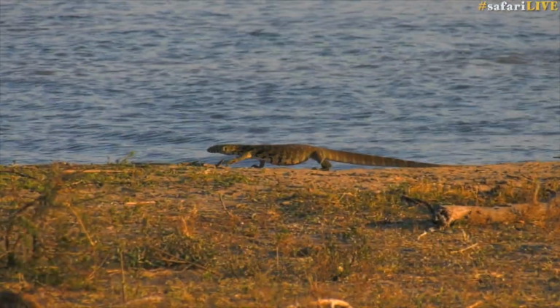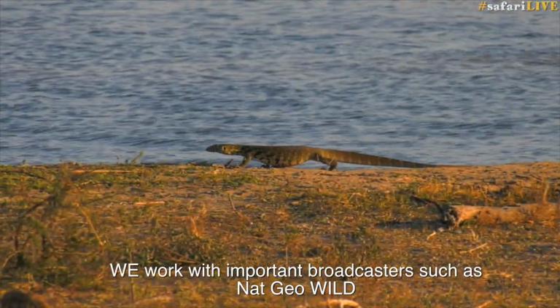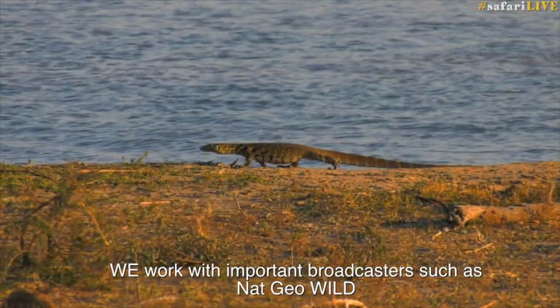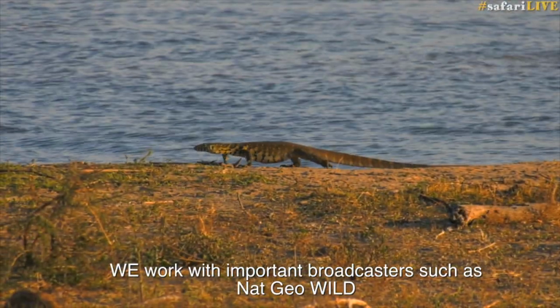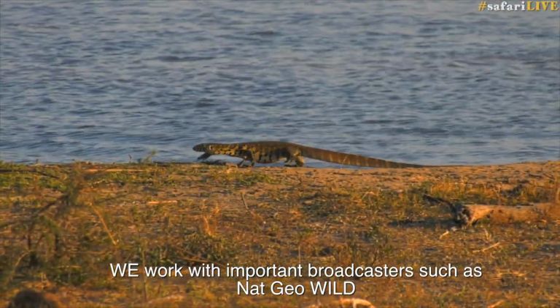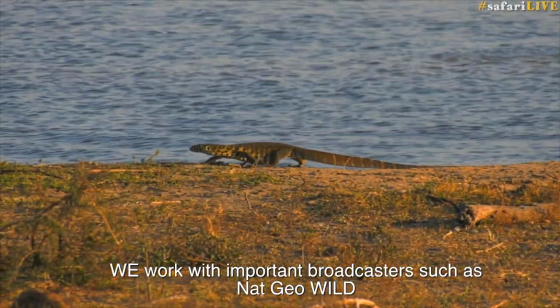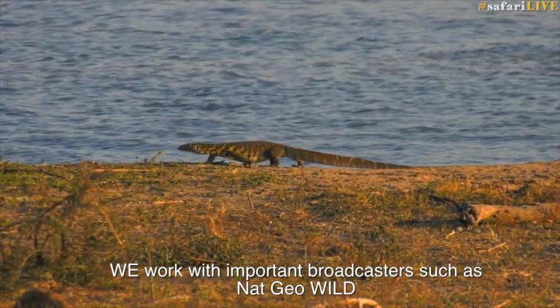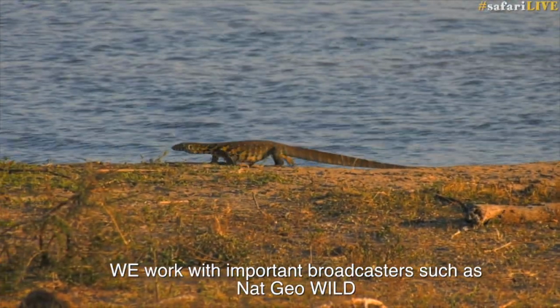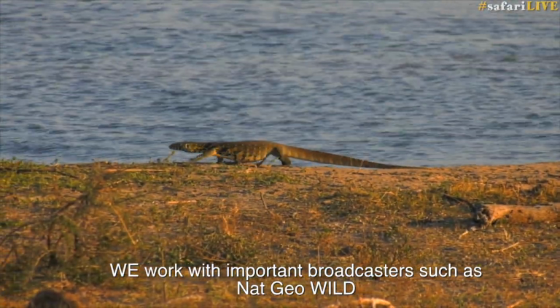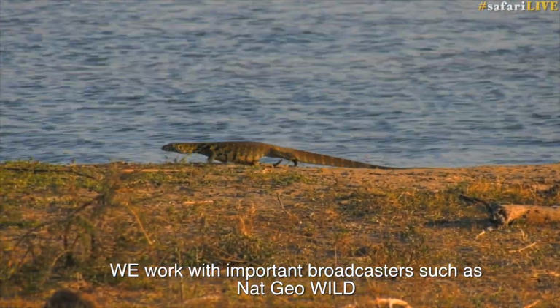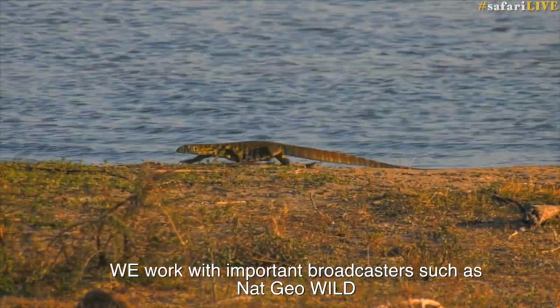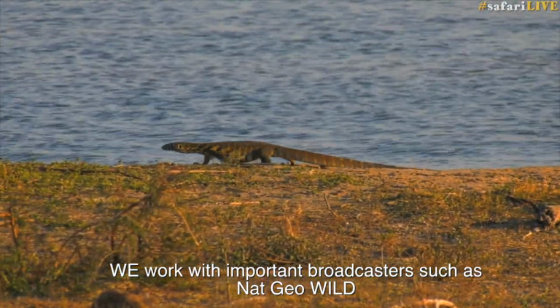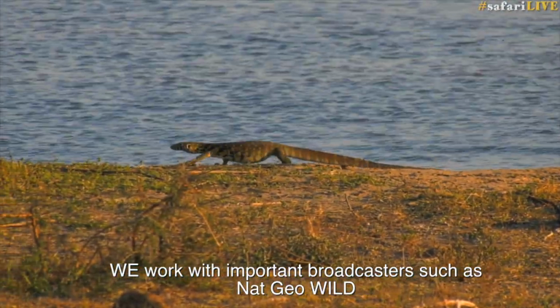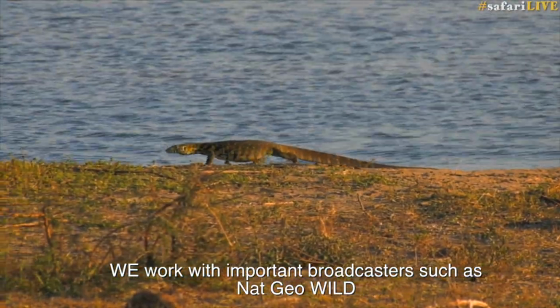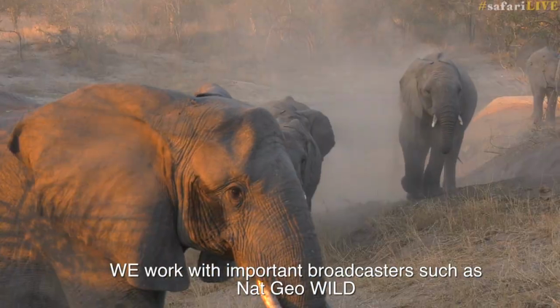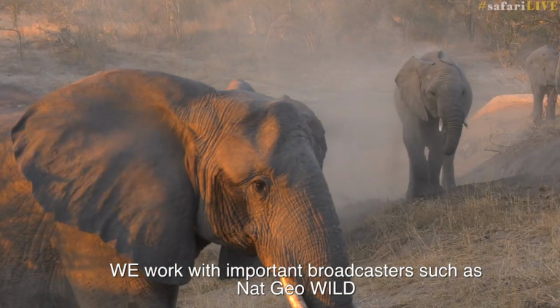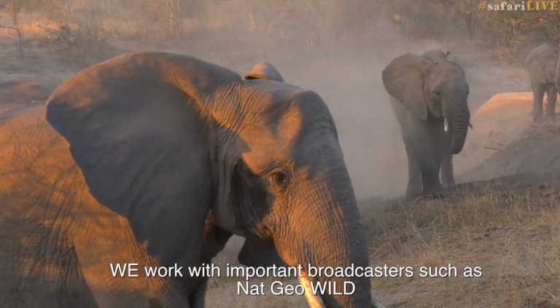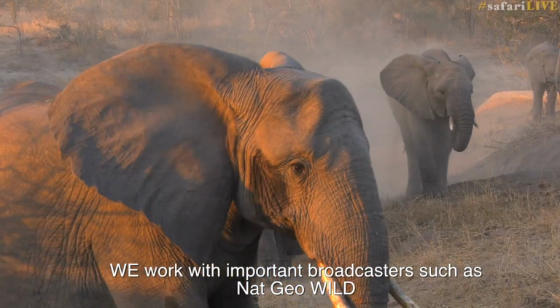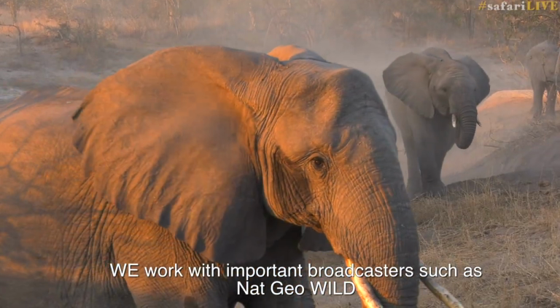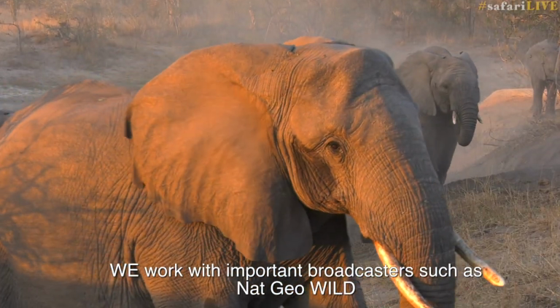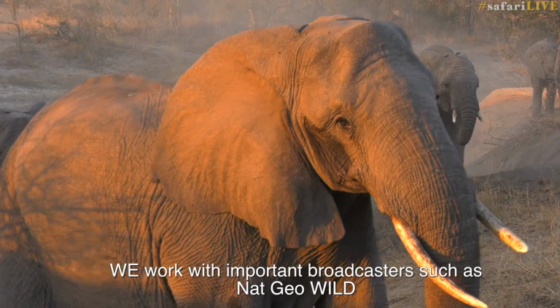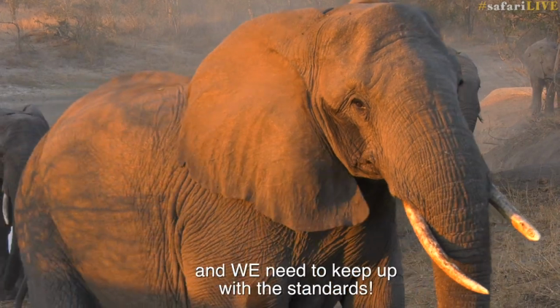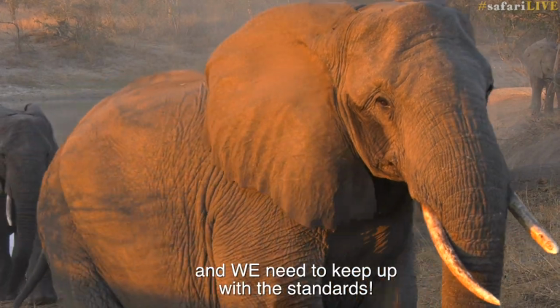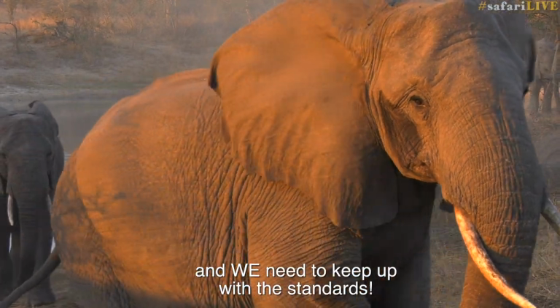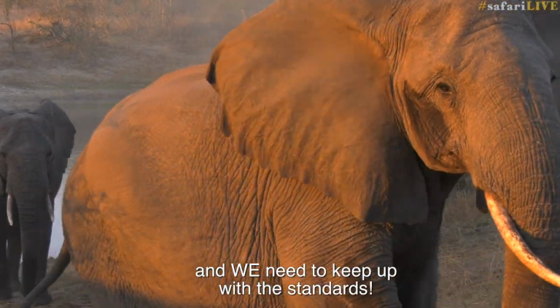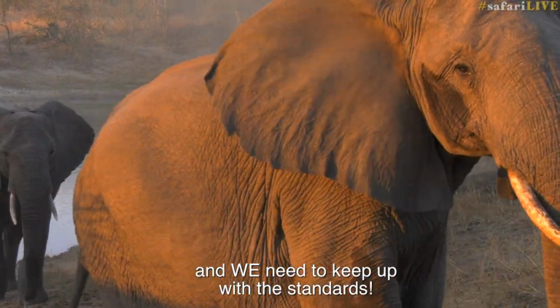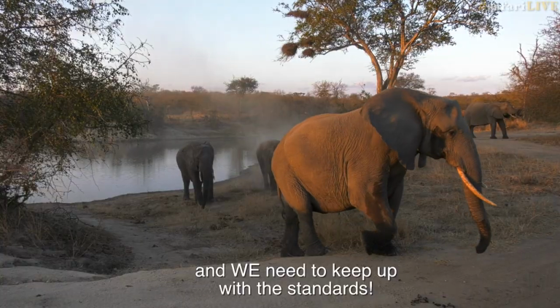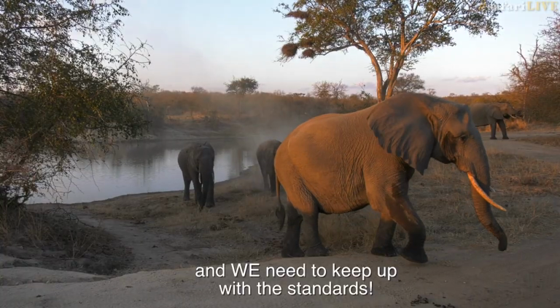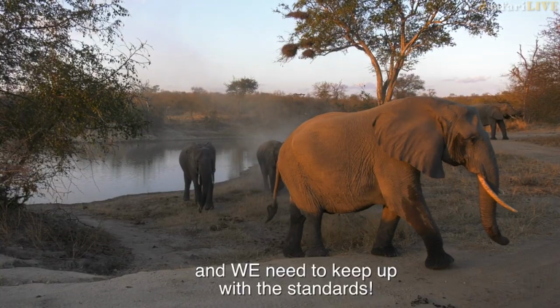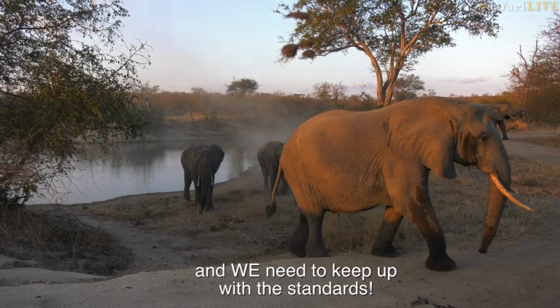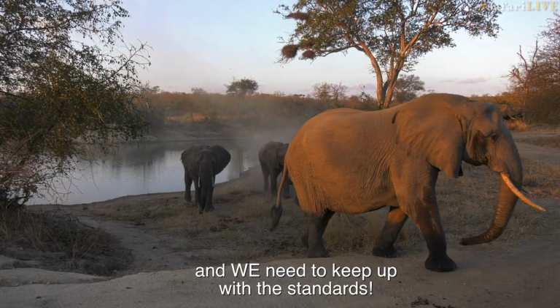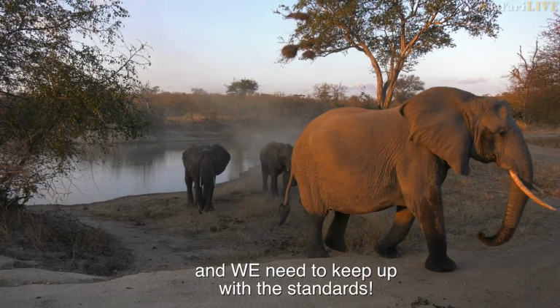We work with important broadcasters such as Najio Wild, and we need to keep up with the standard.